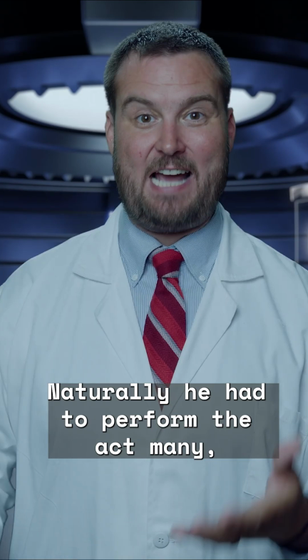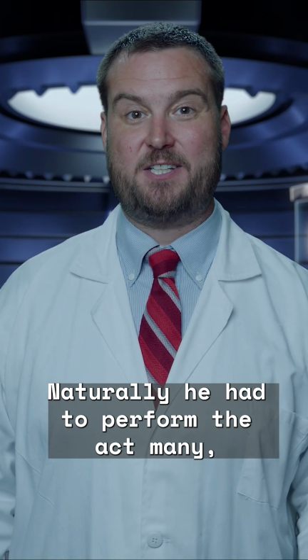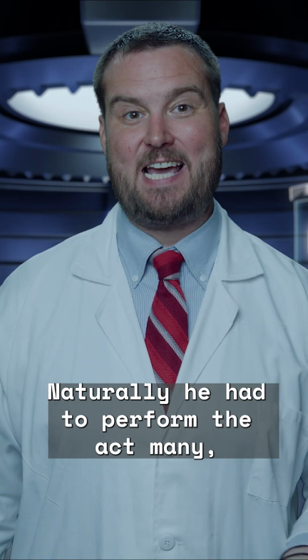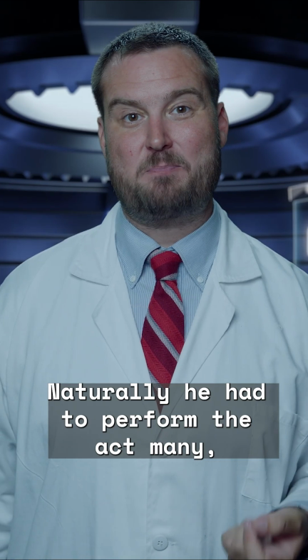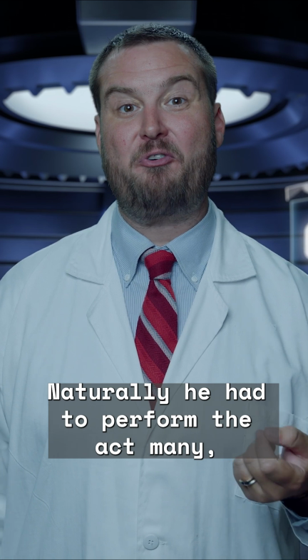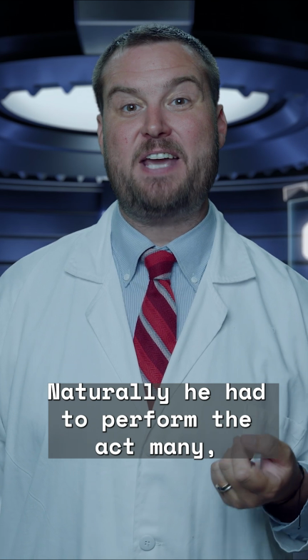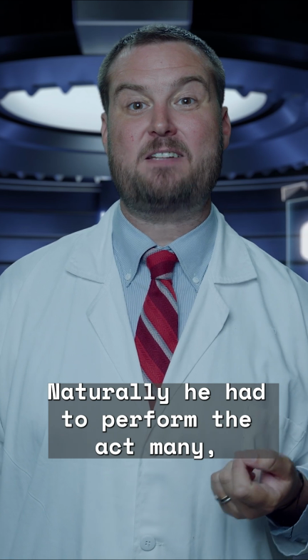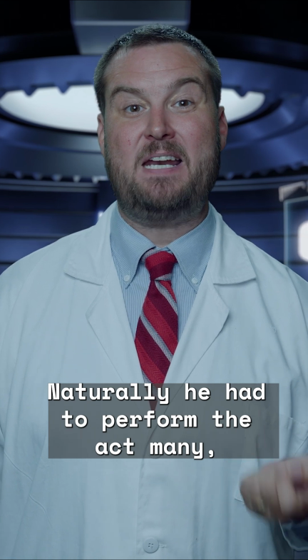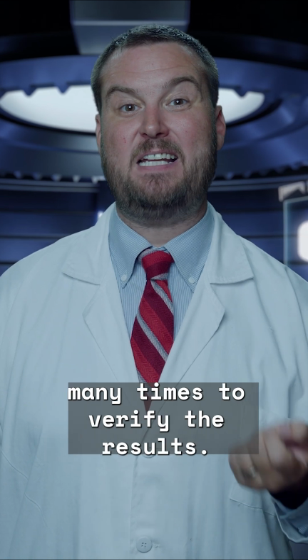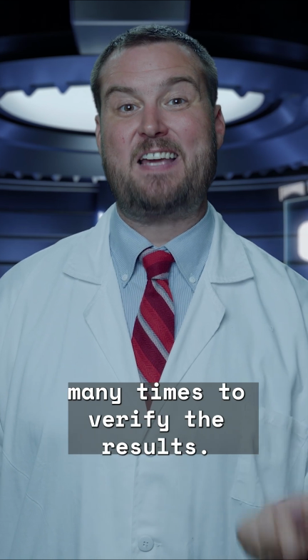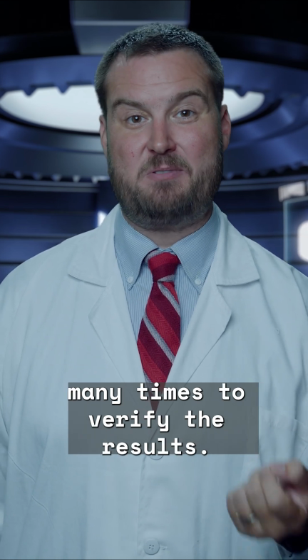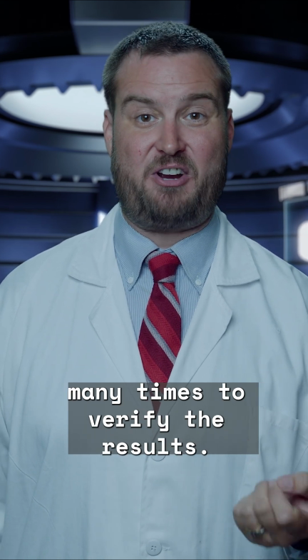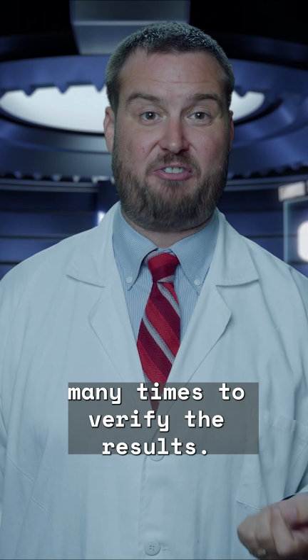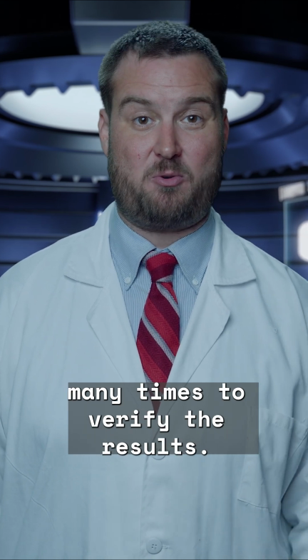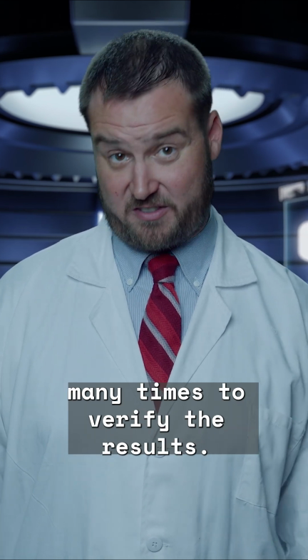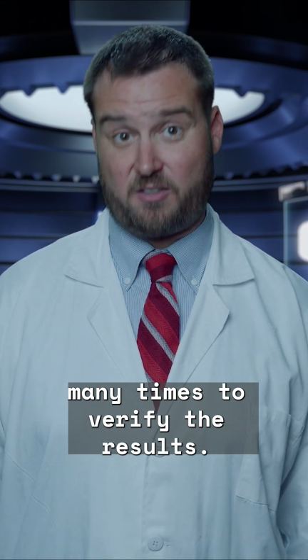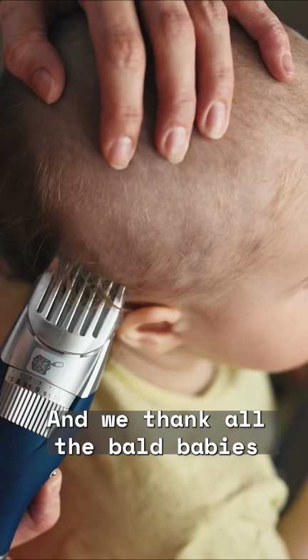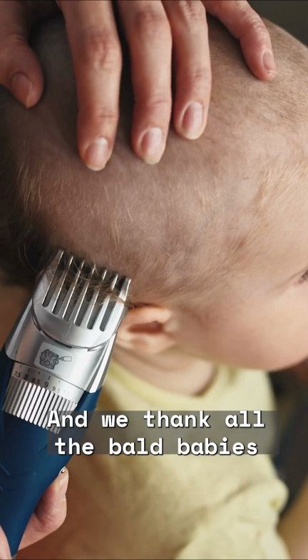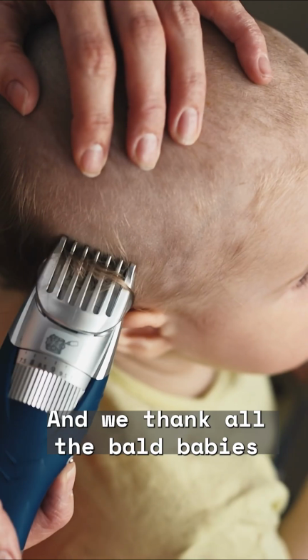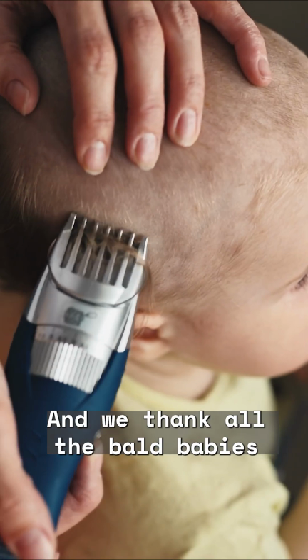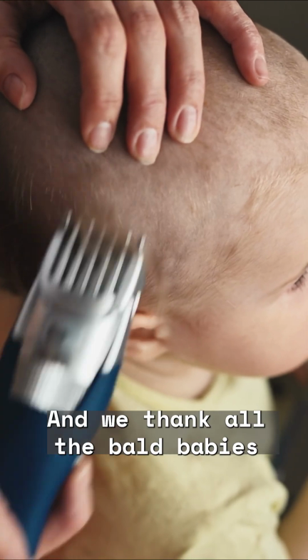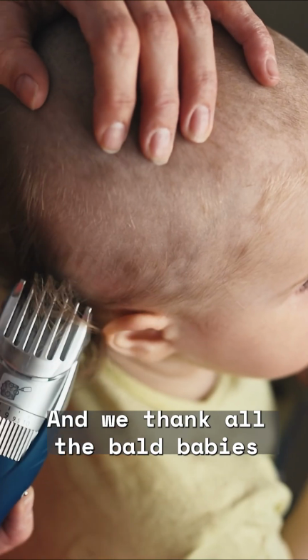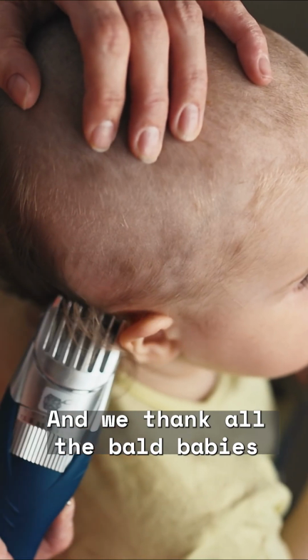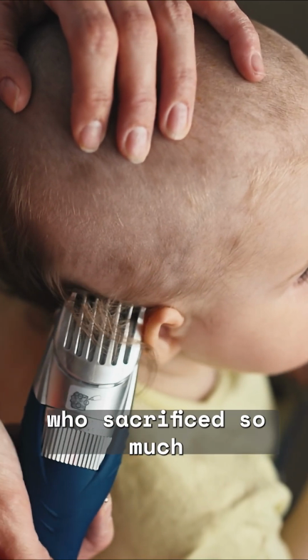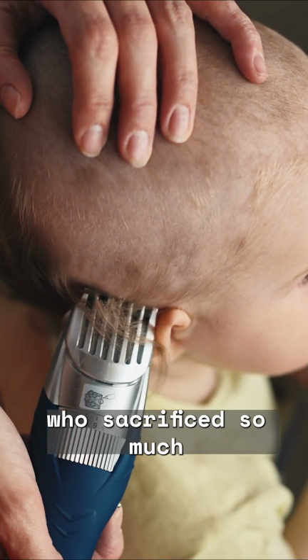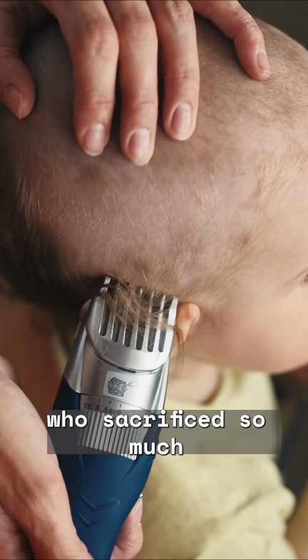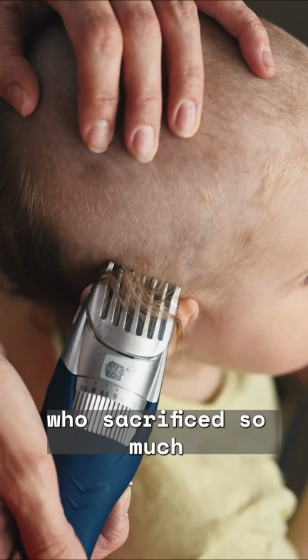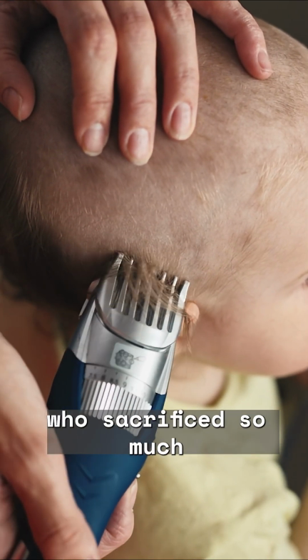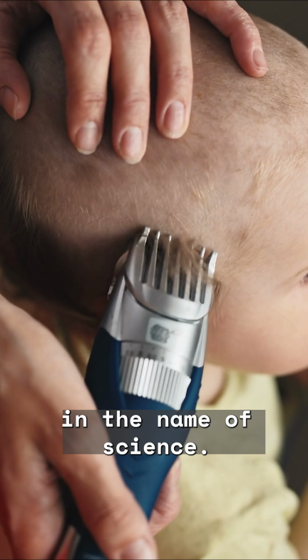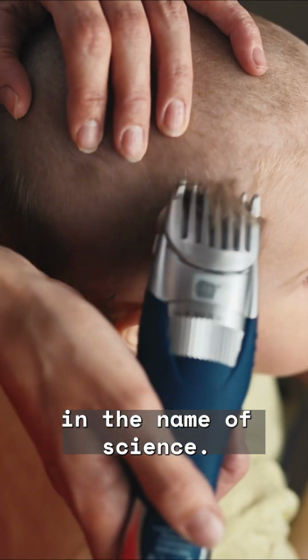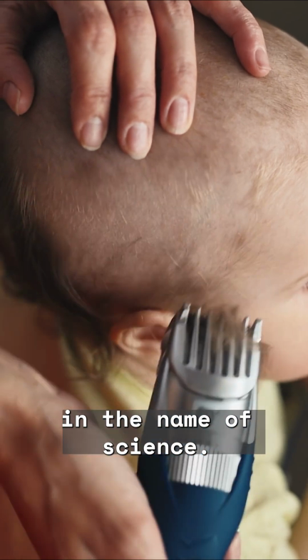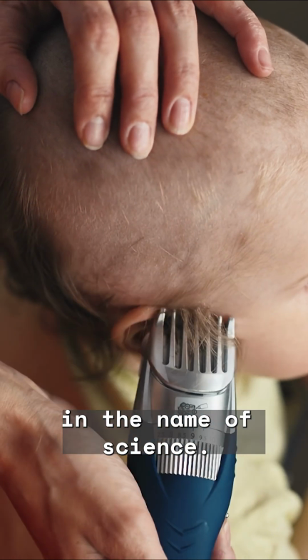Naturally, he had to perform the act many, many times to verify the results, and we thank all the bald babies who sacrificed so much in the name of science.